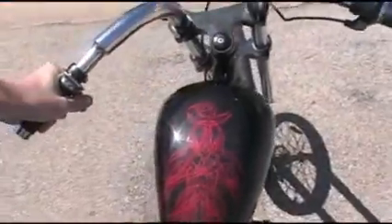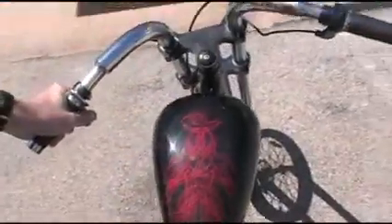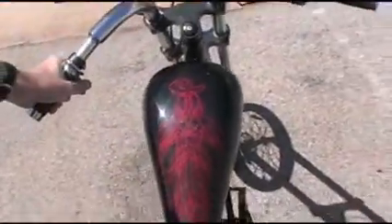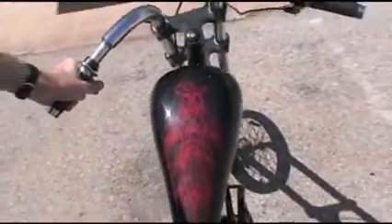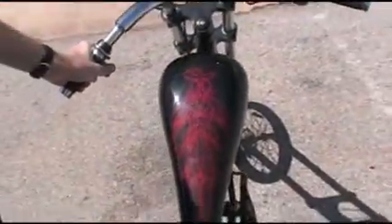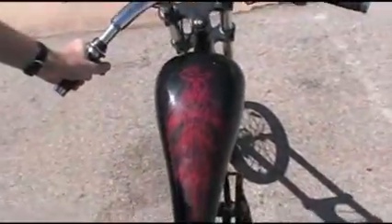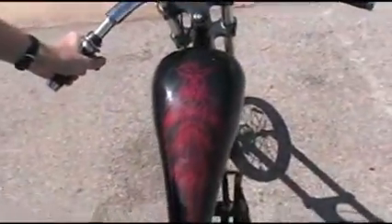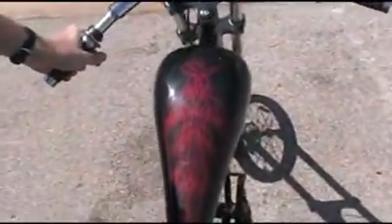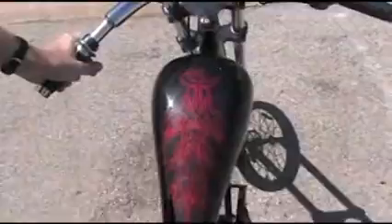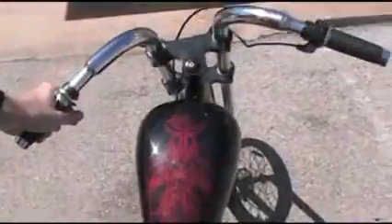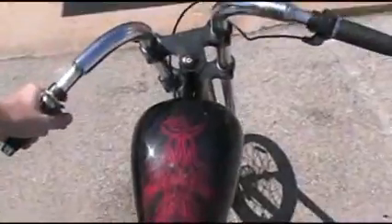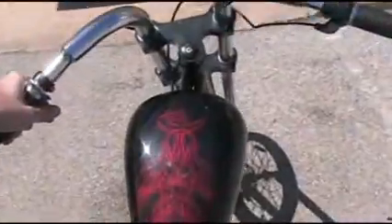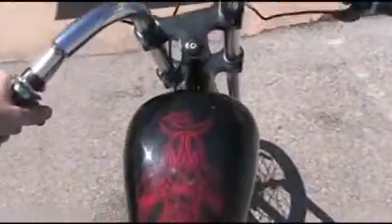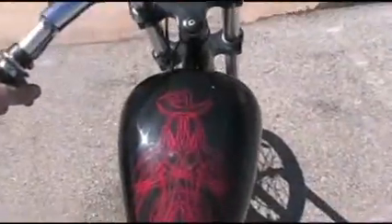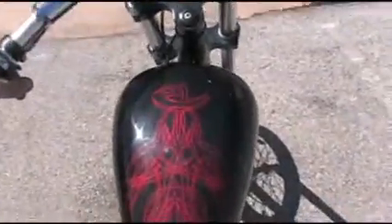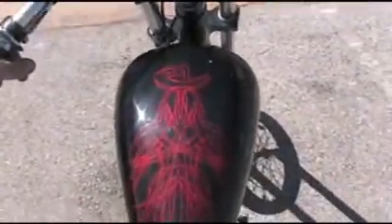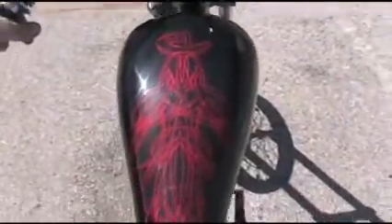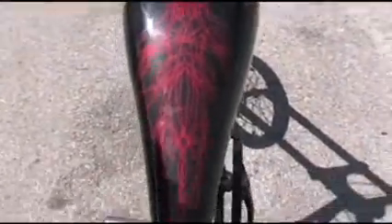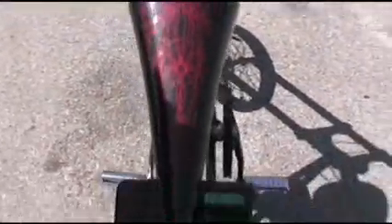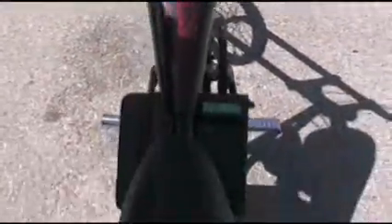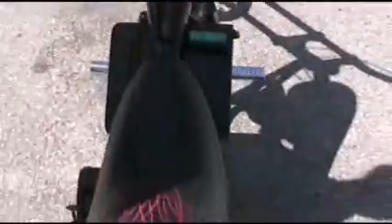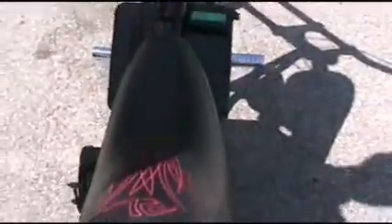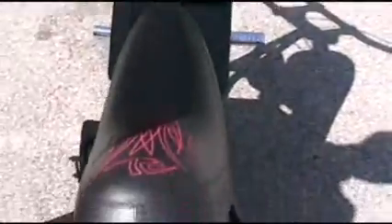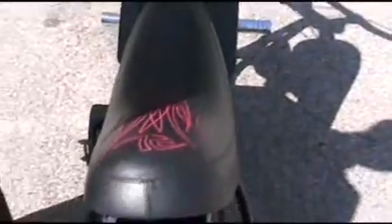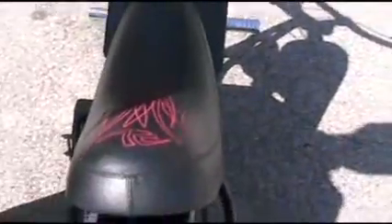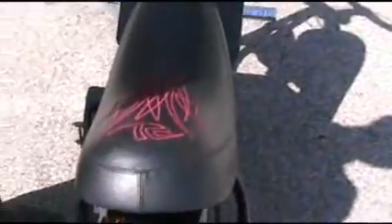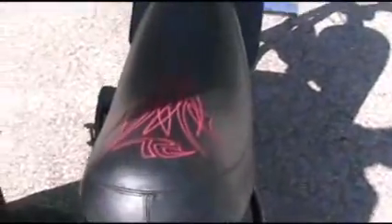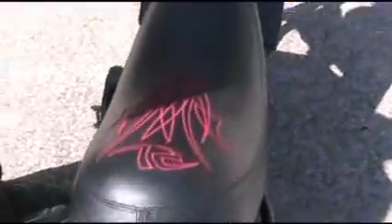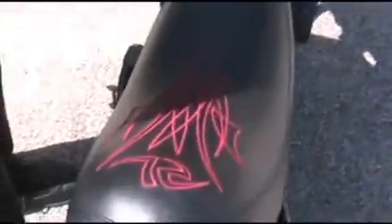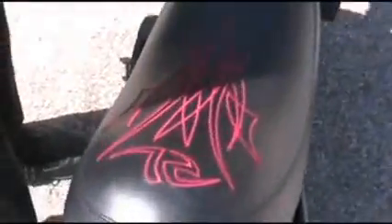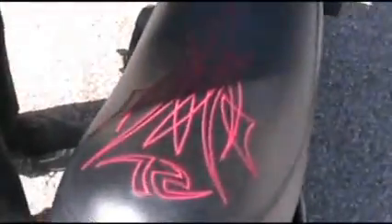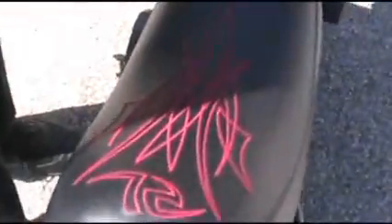I can't take credit for any of the striping, but that's what it came with. I've been telling everybody that I hand stitched the seat.